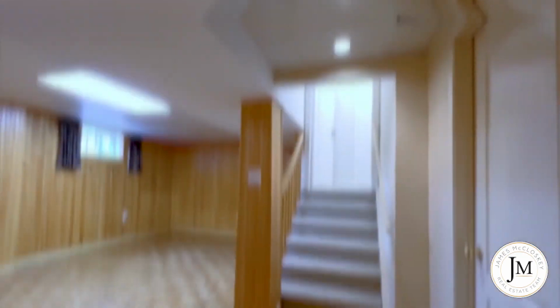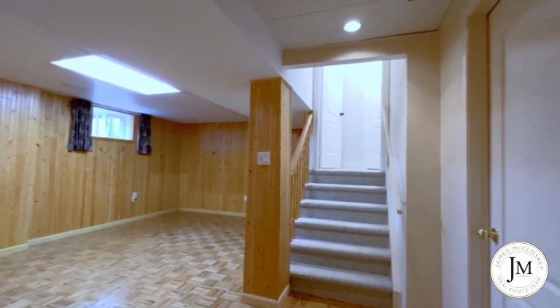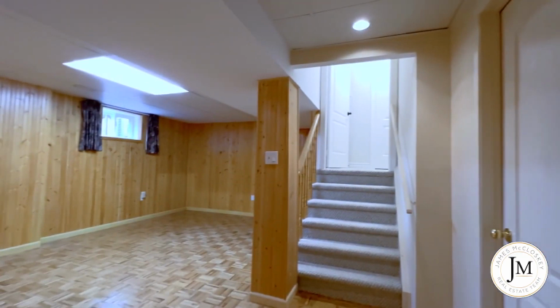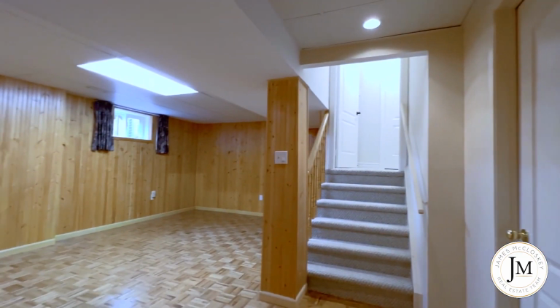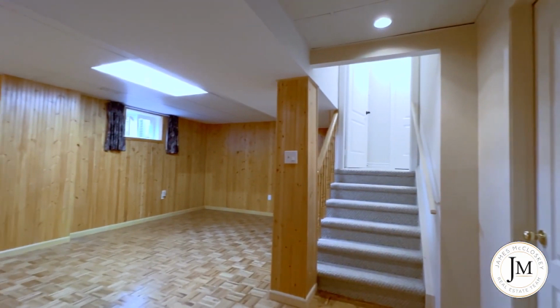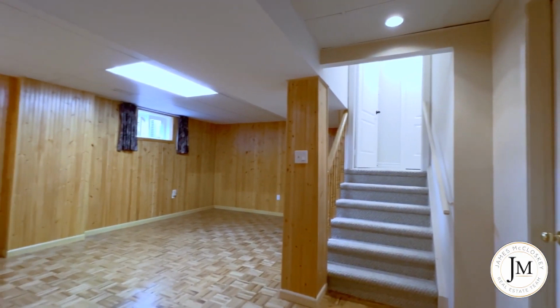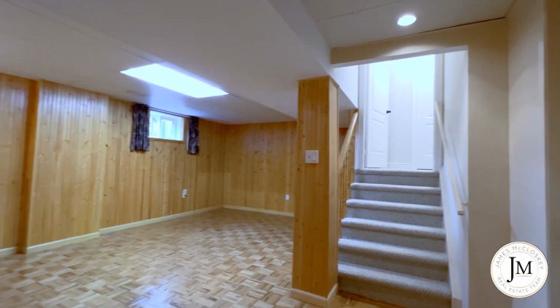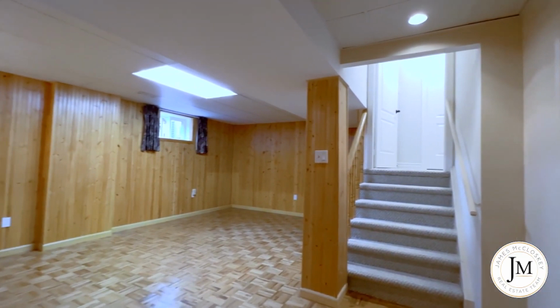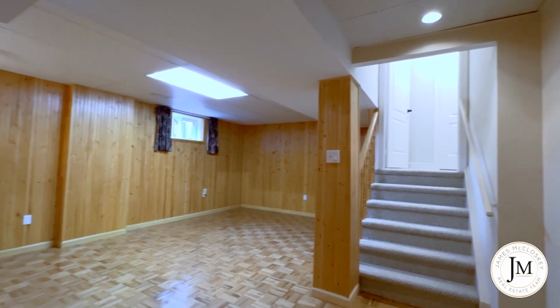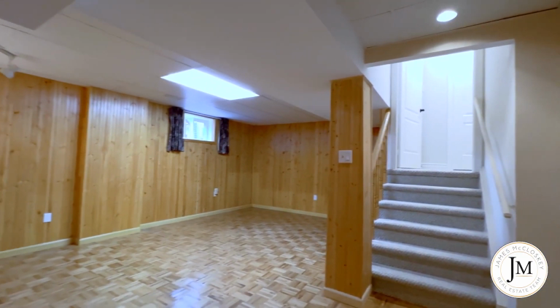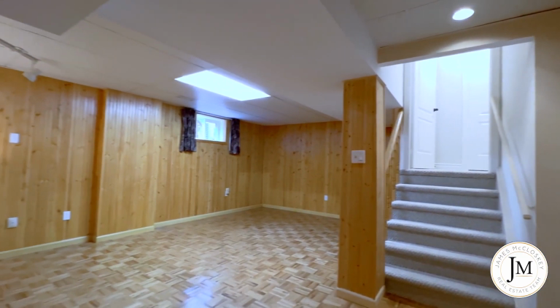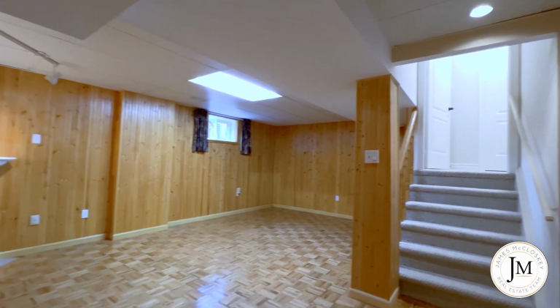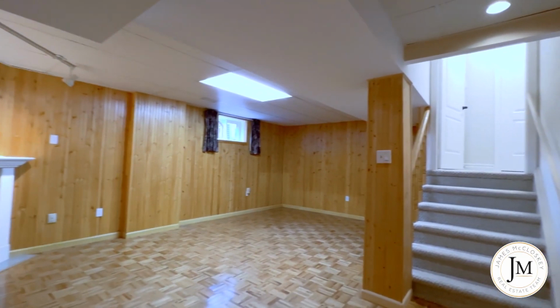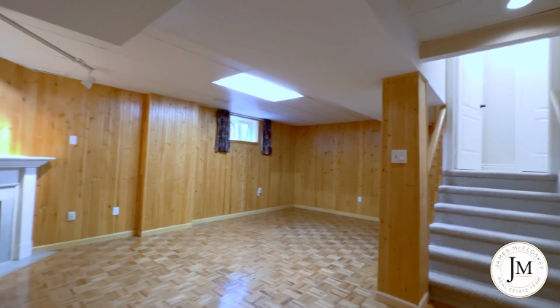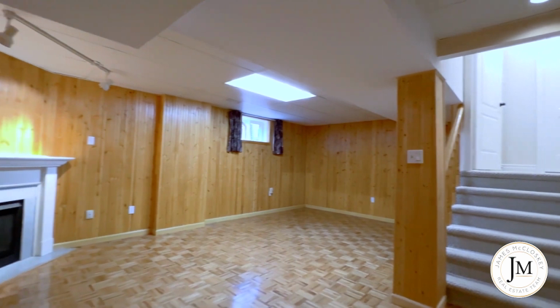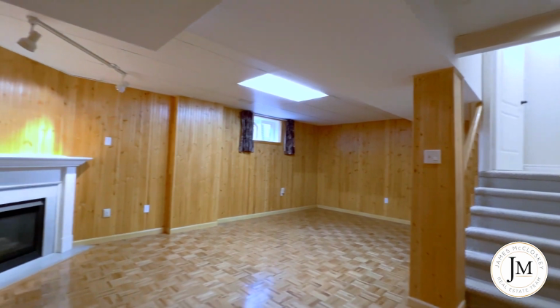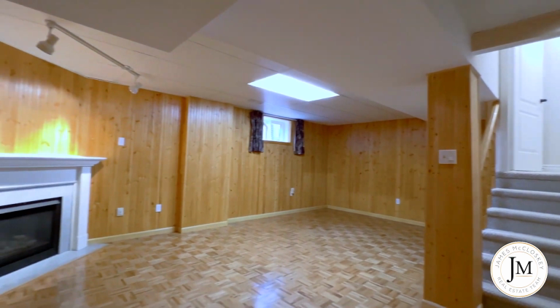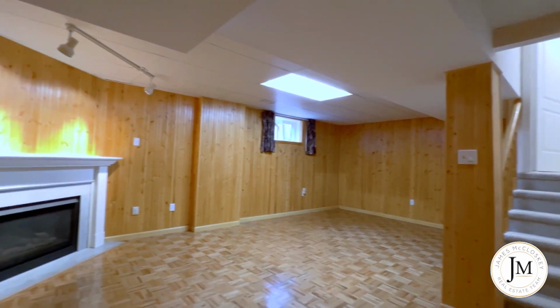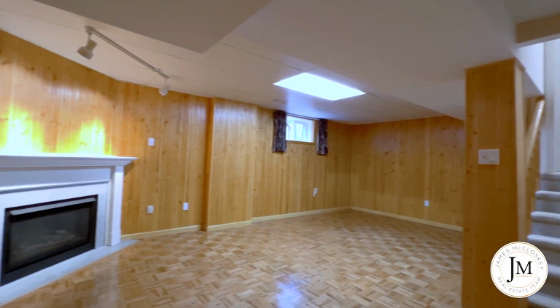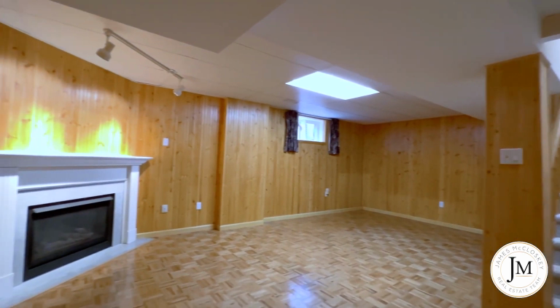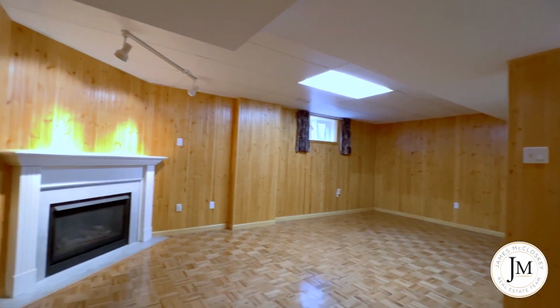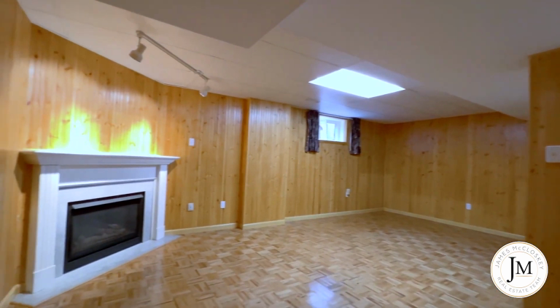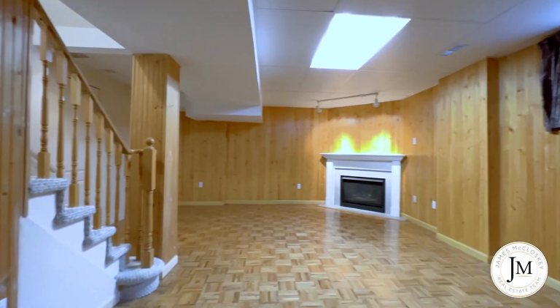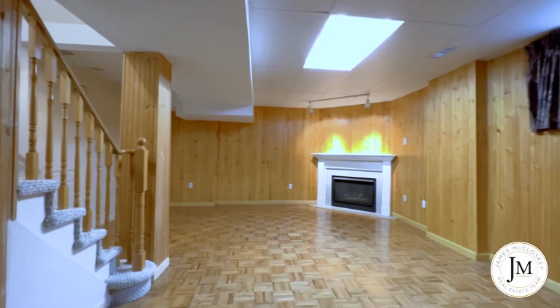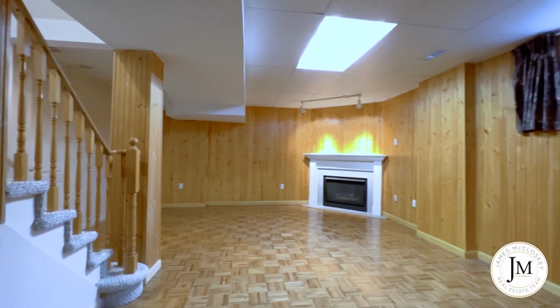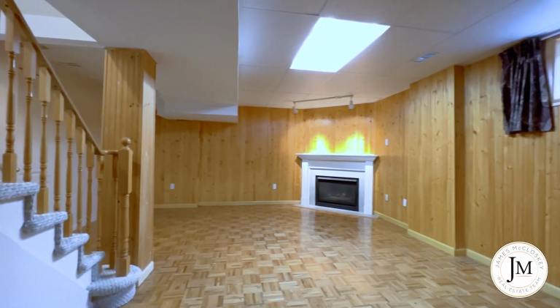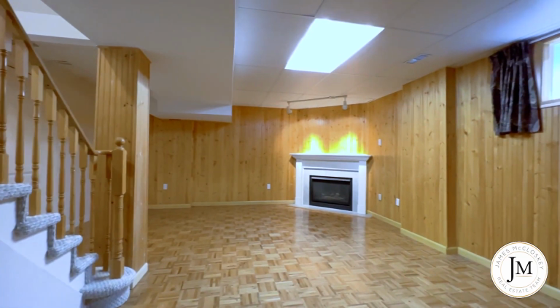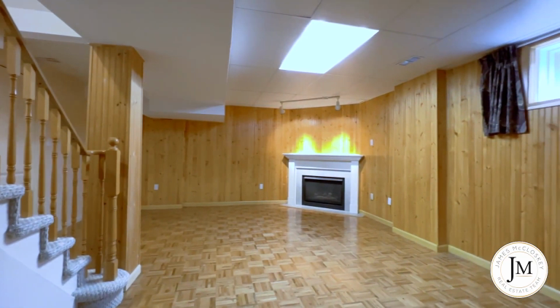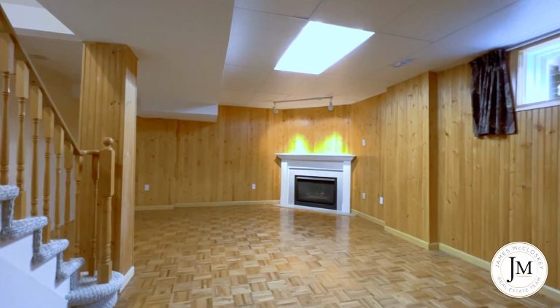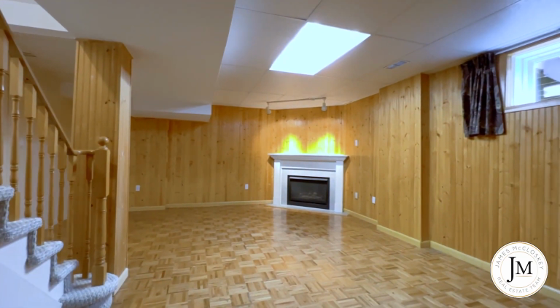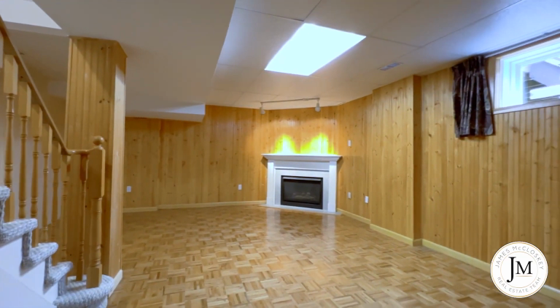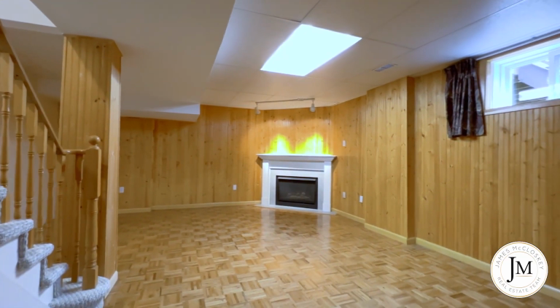The basement rec room is a great room for movie nights, featuring wood floors, a gas fireplace, and a large window.